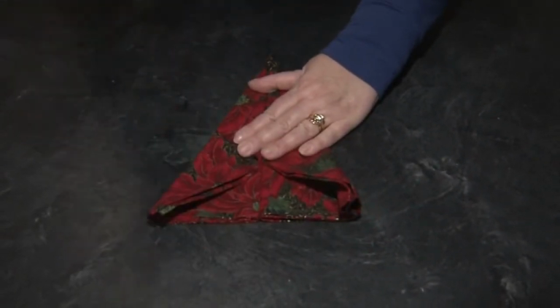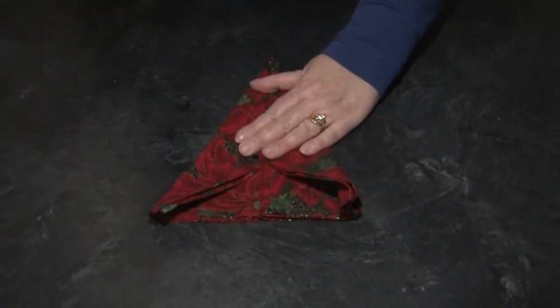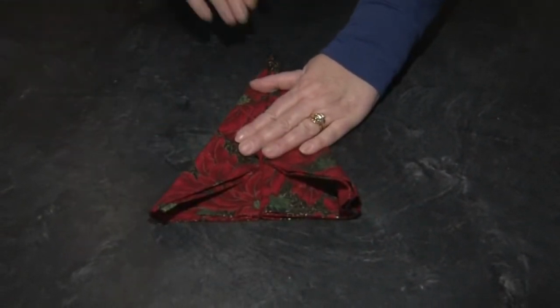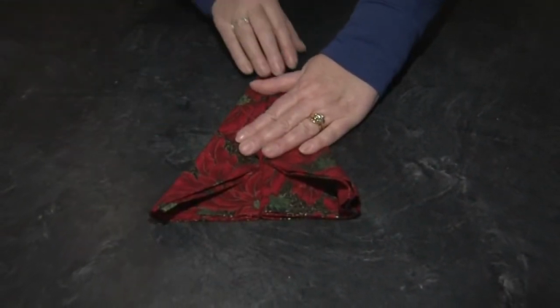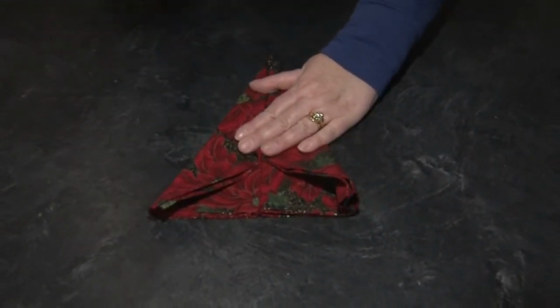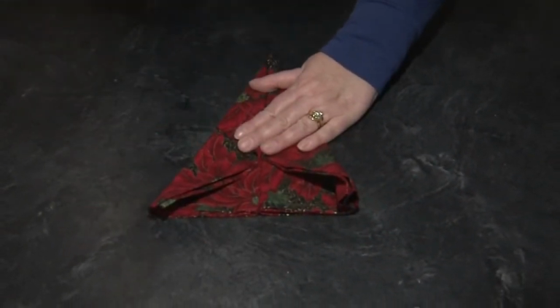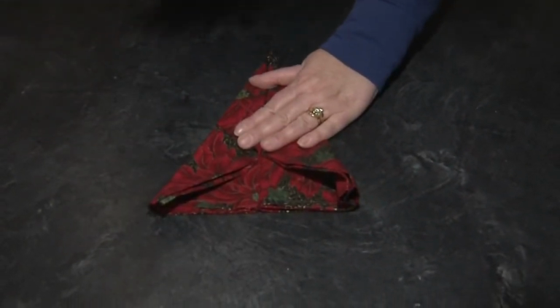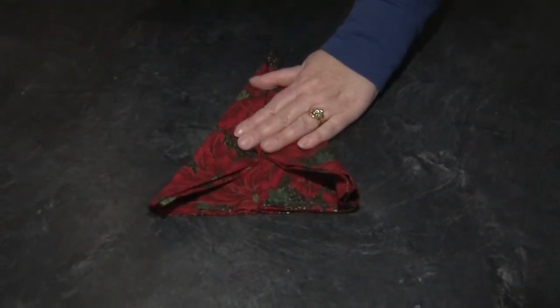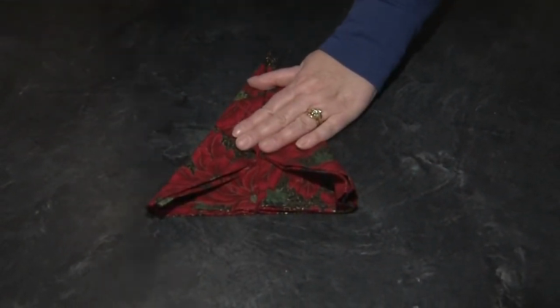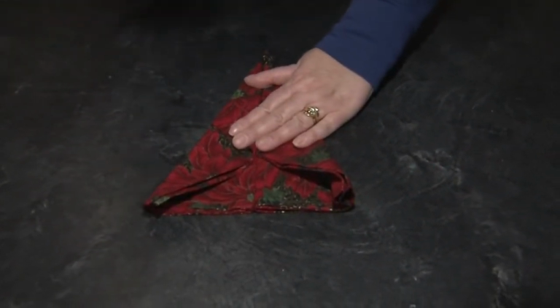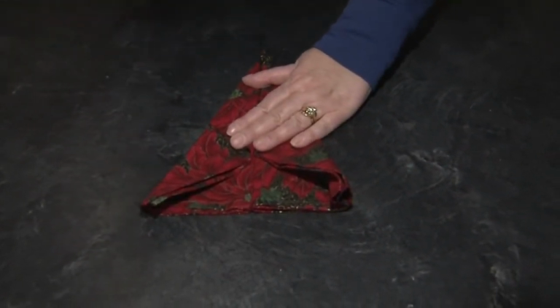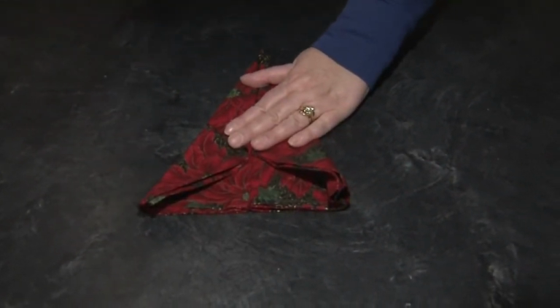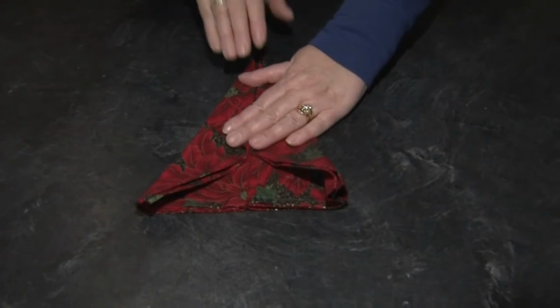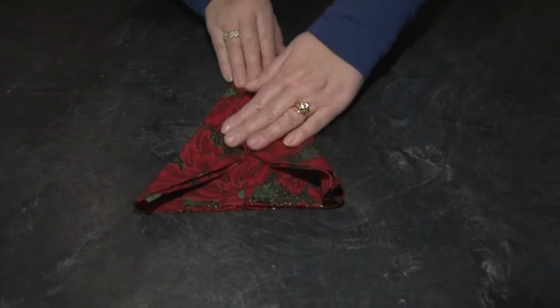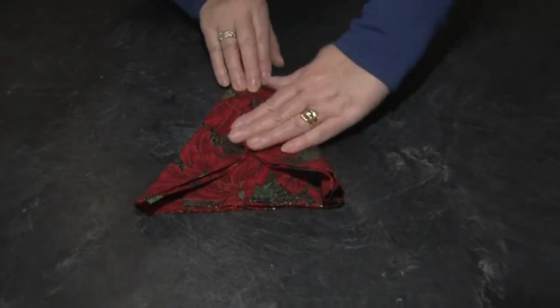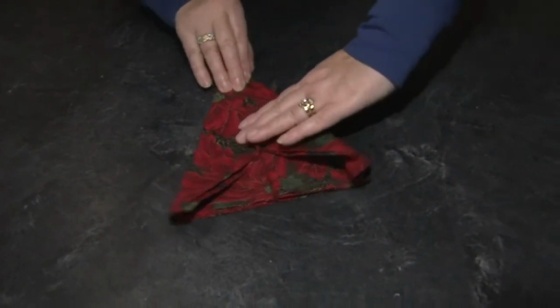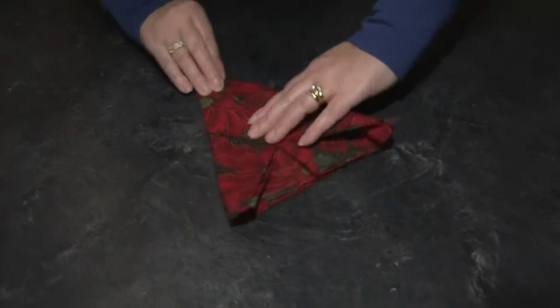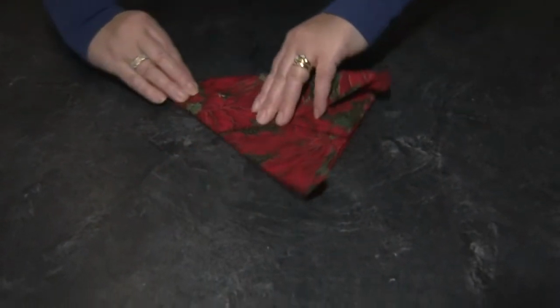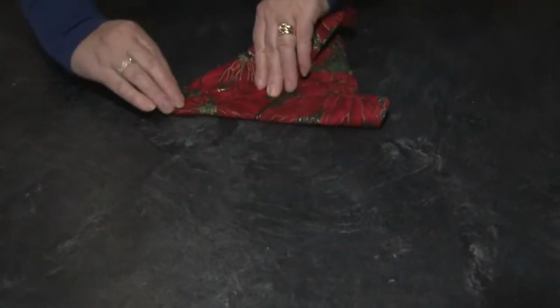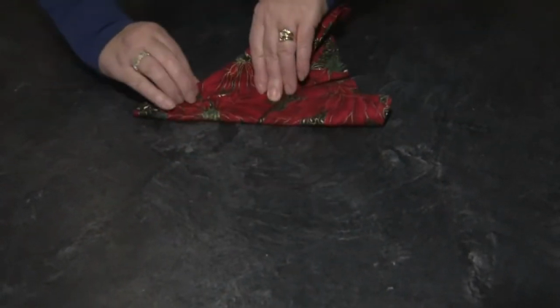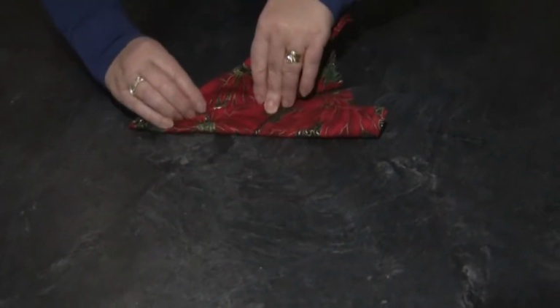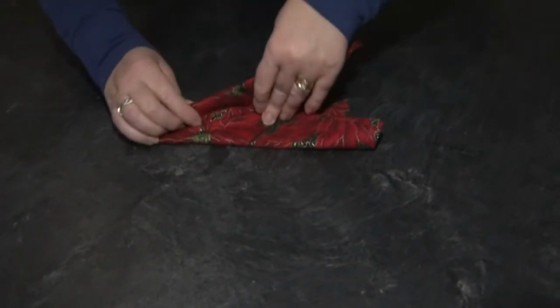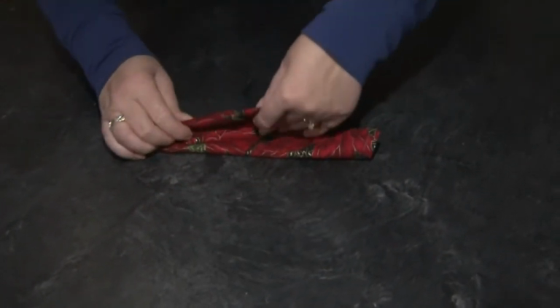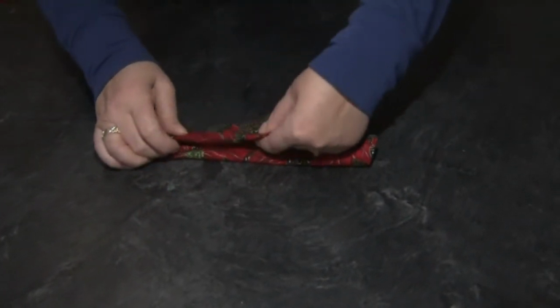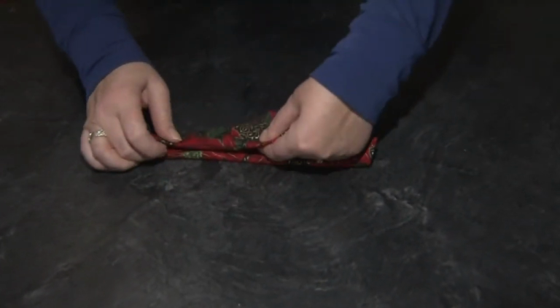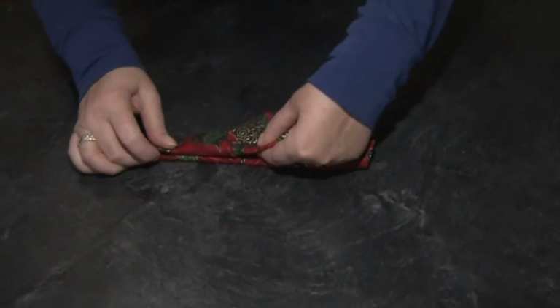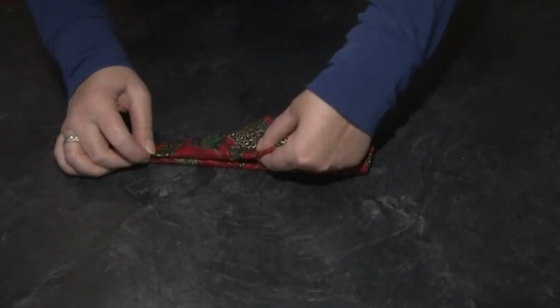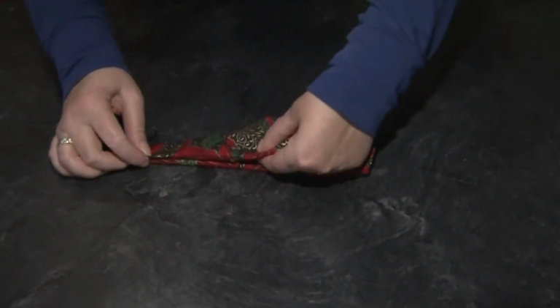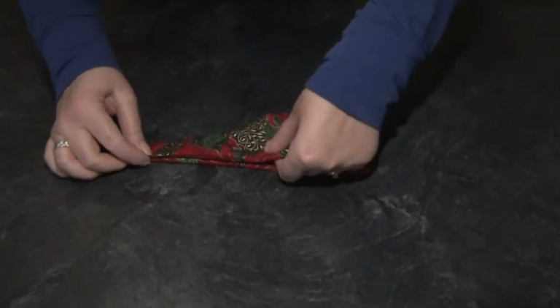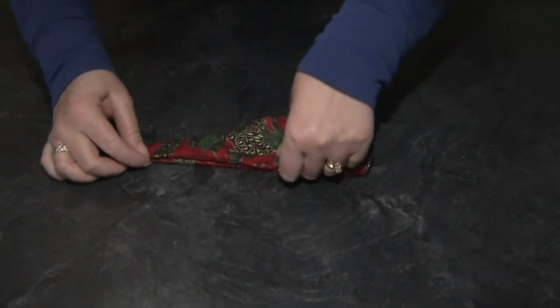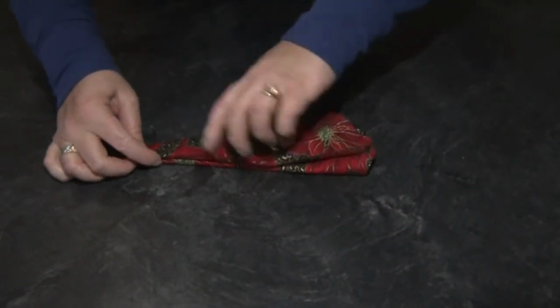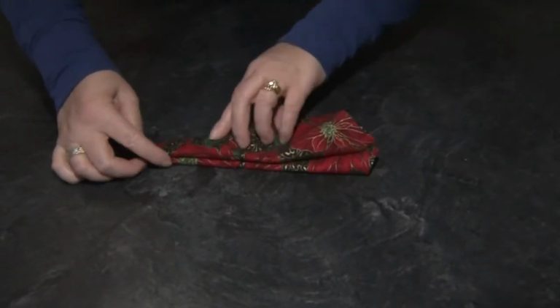It's always good if you can even do this at the ironing board and sort of press as you go. I'm going to turn it and fold it again one more time.